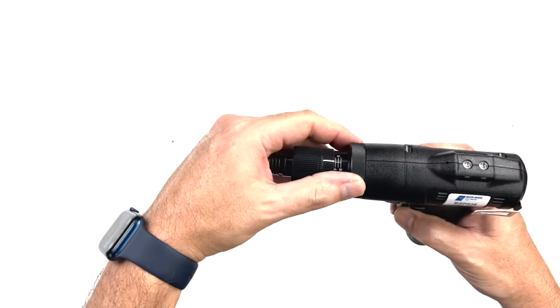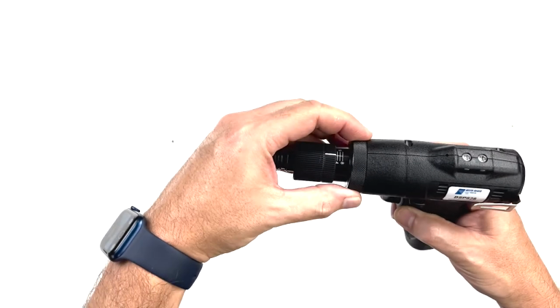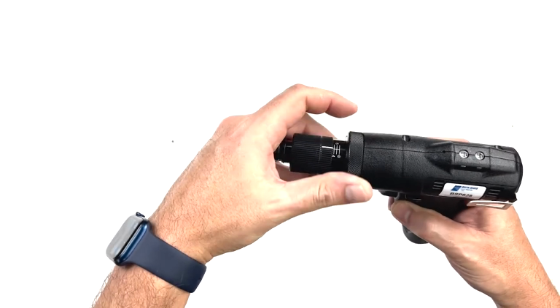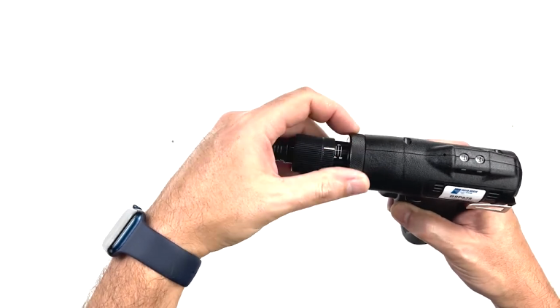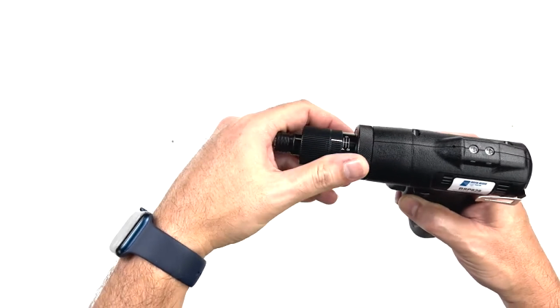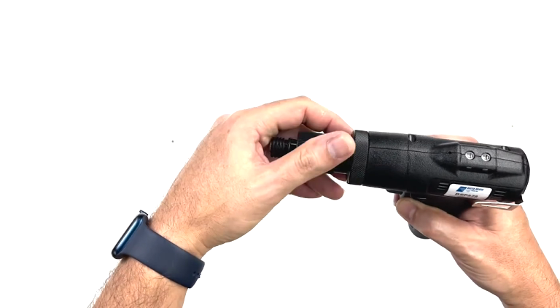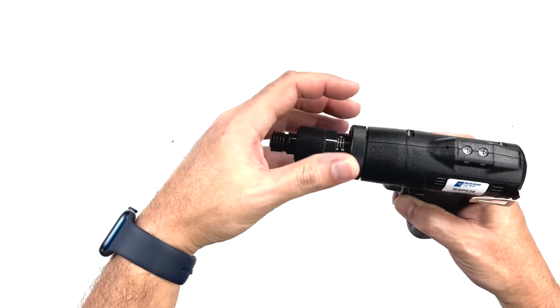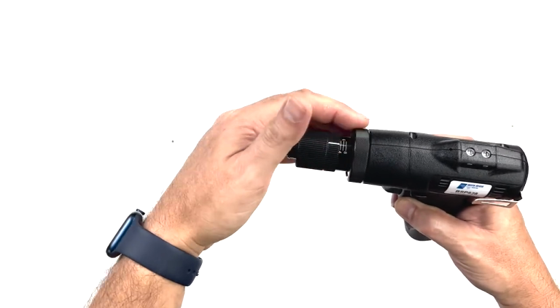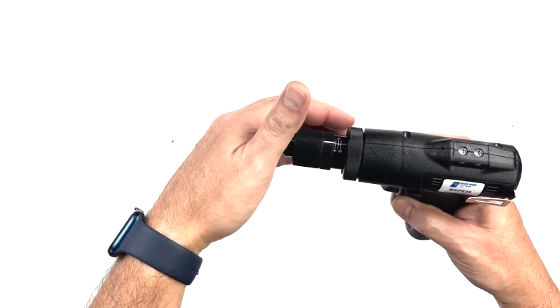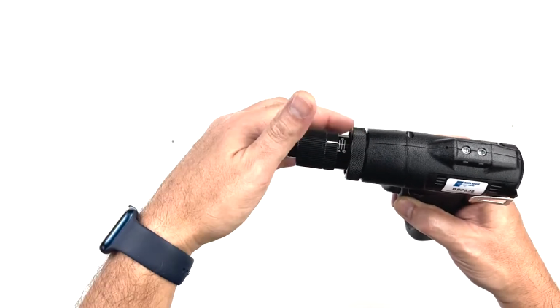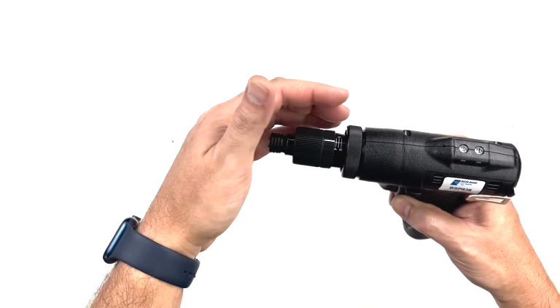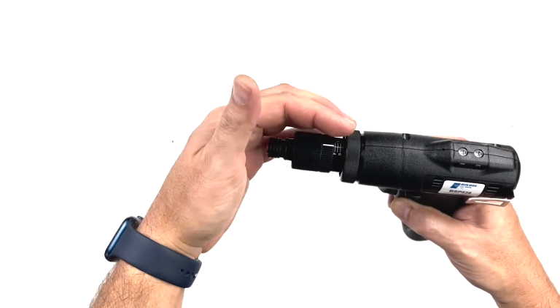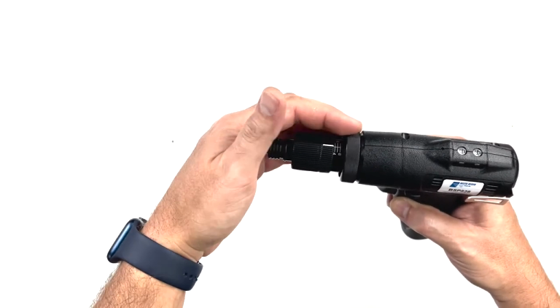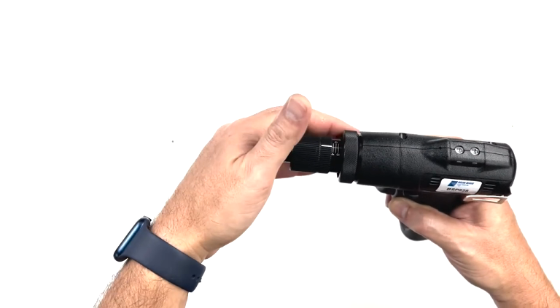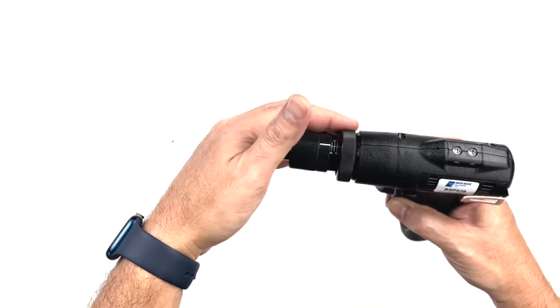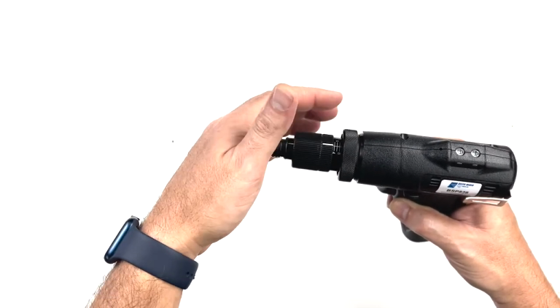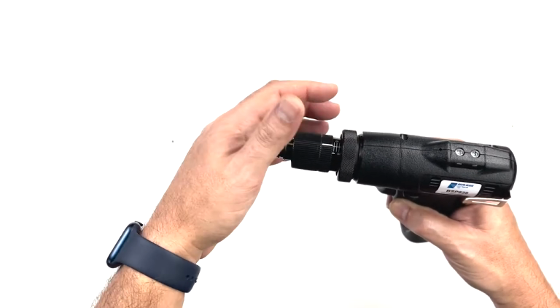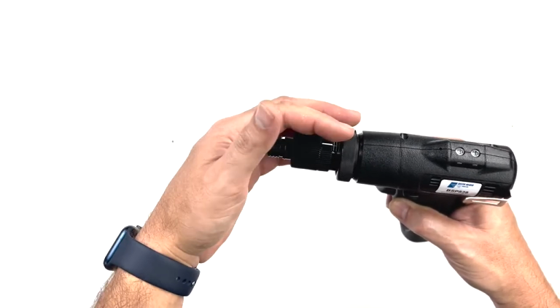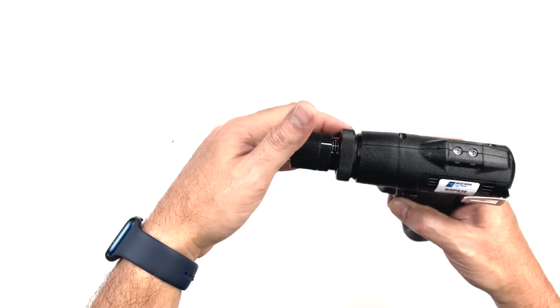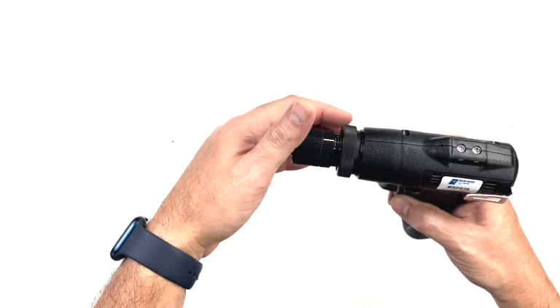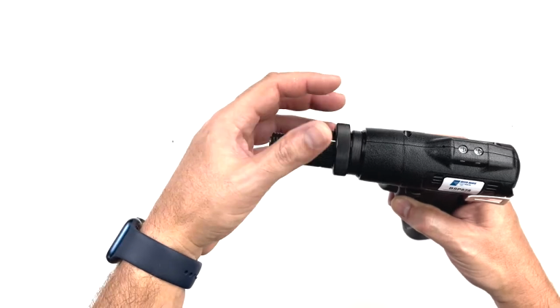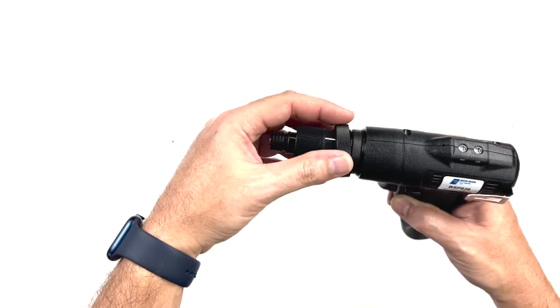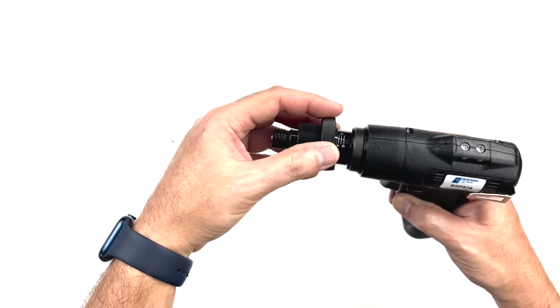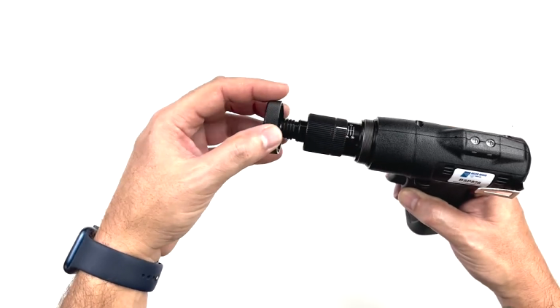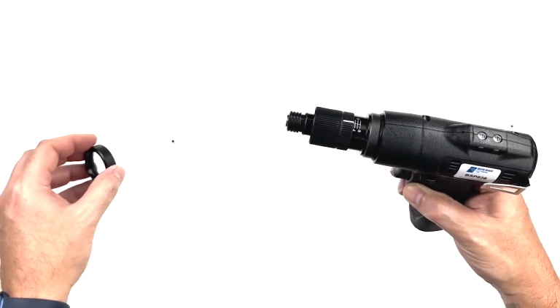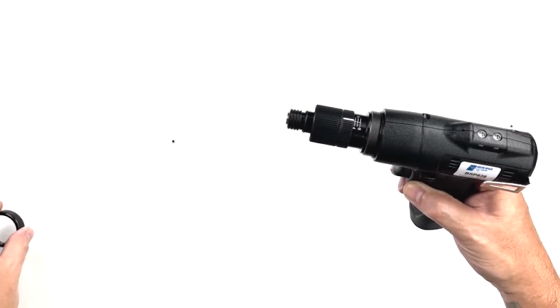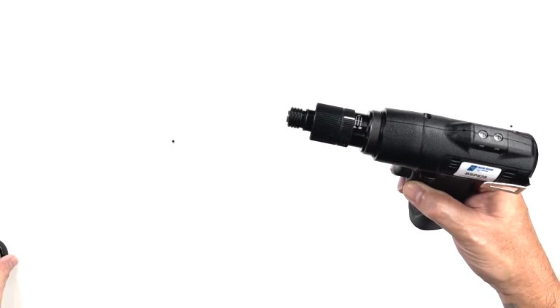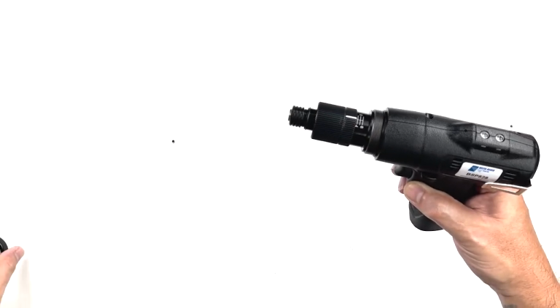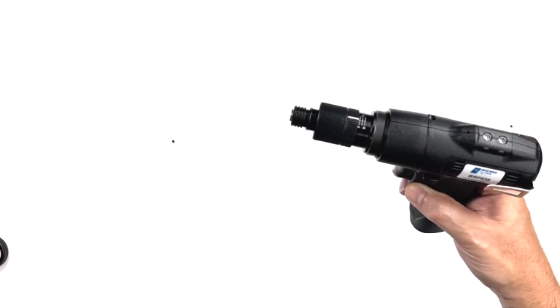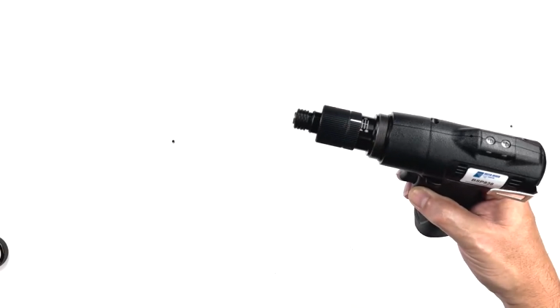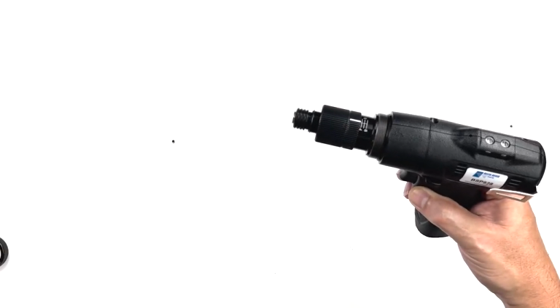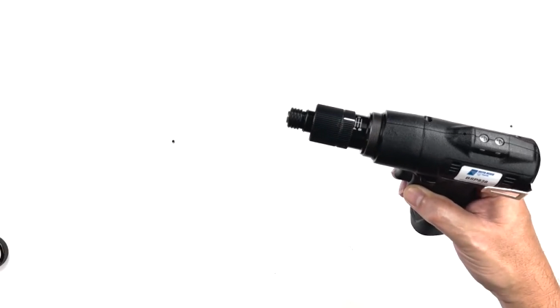Once calibrated, a torque lock sleeve can be installed over top of the adjusting nut, helping to avoid tampering. It is included with every driver.